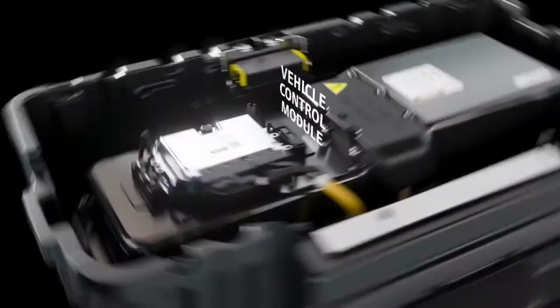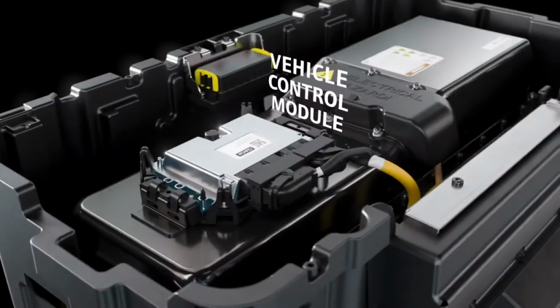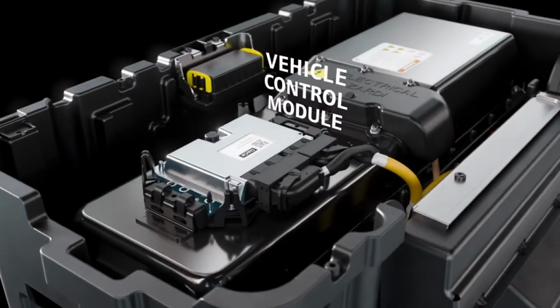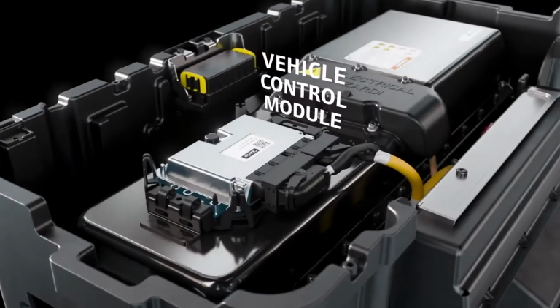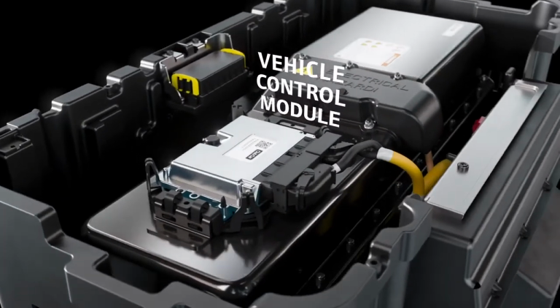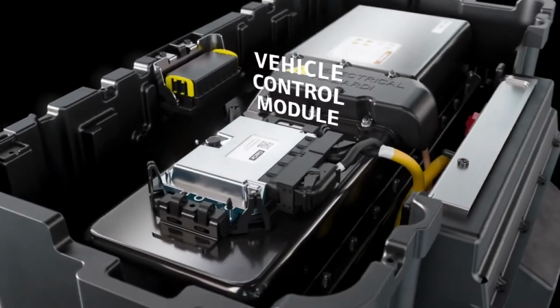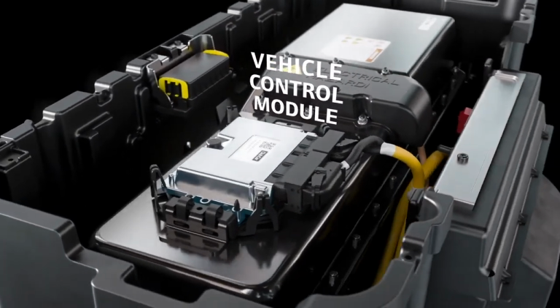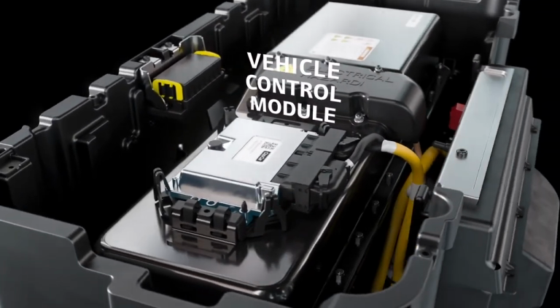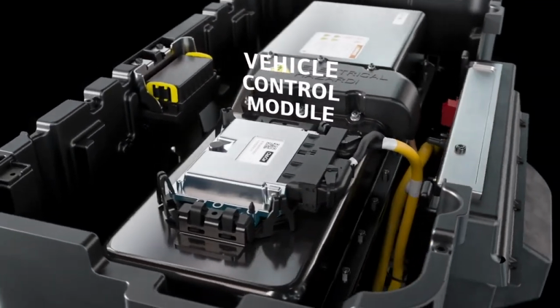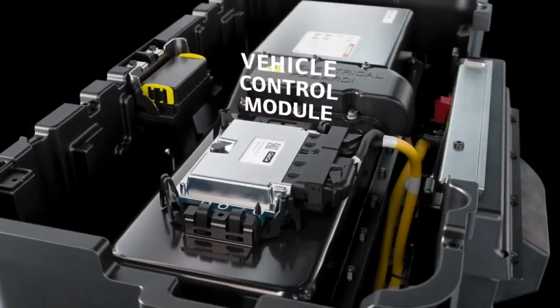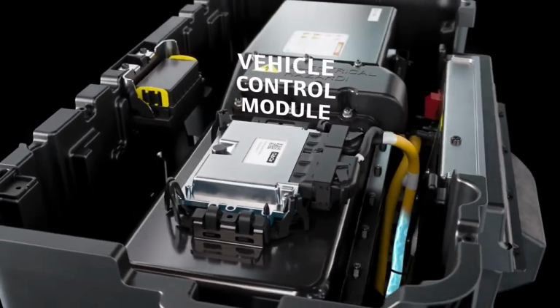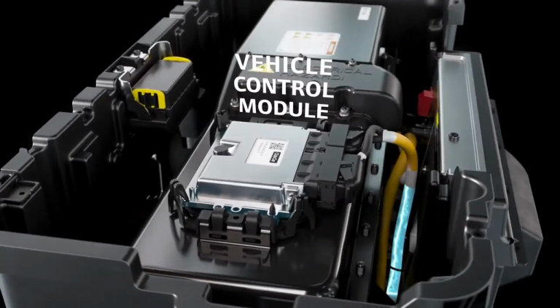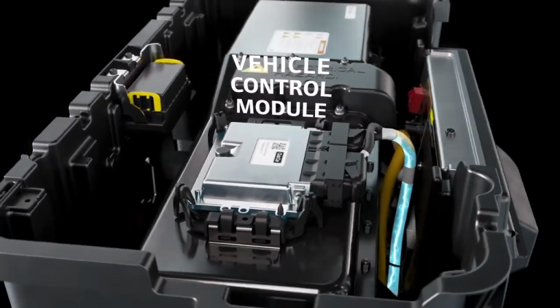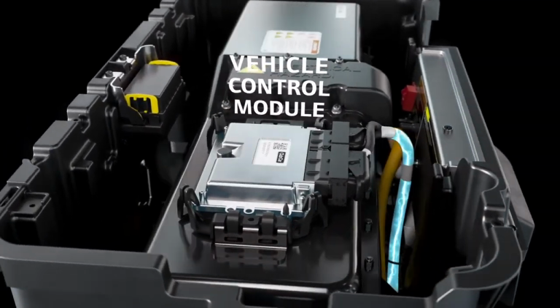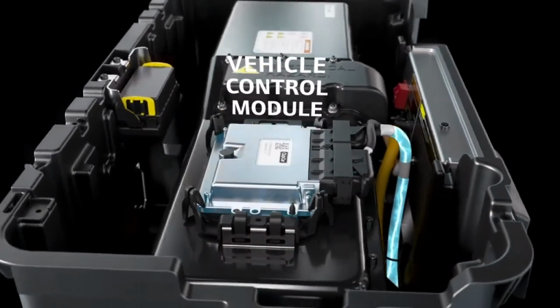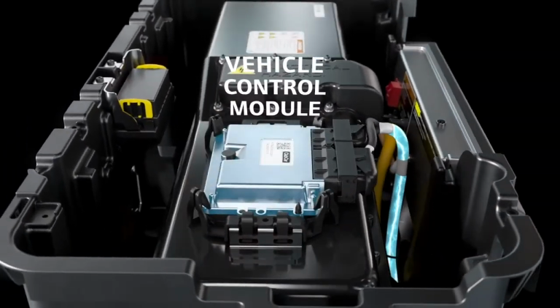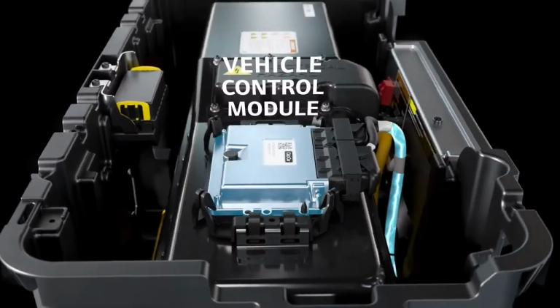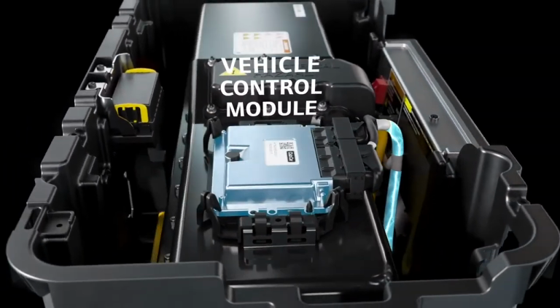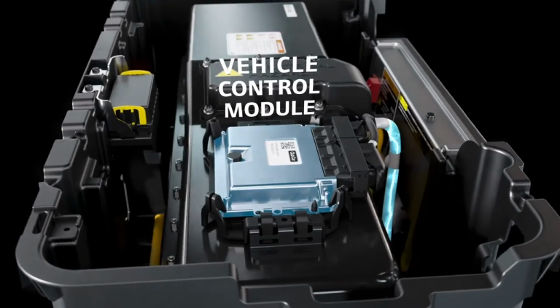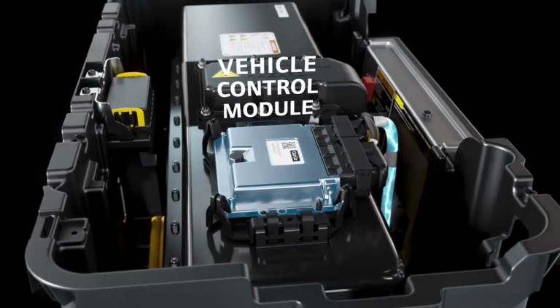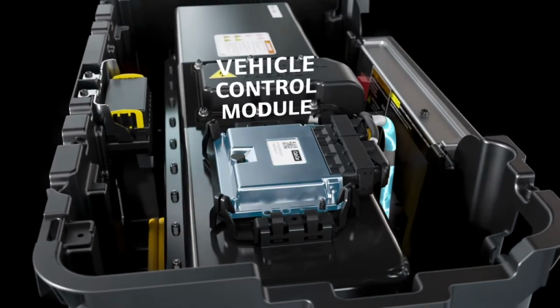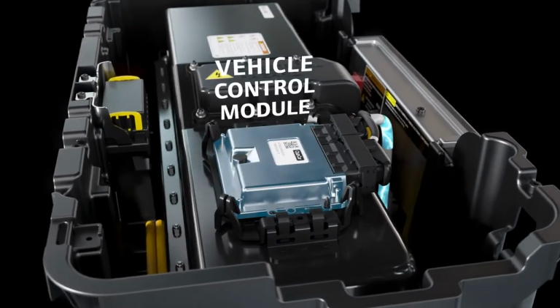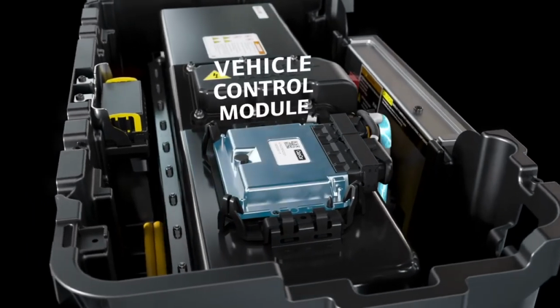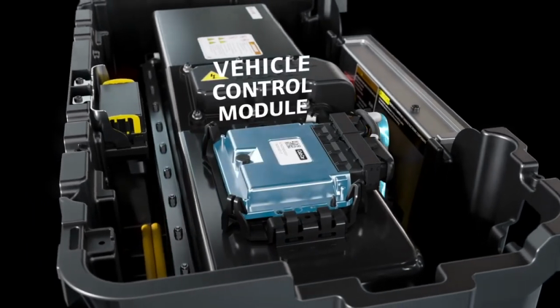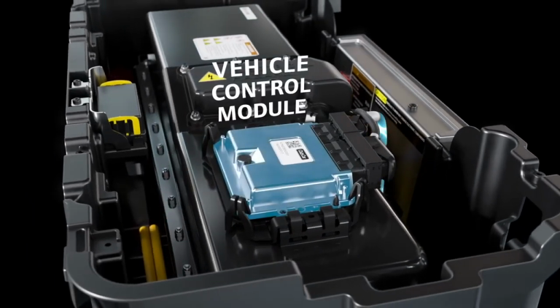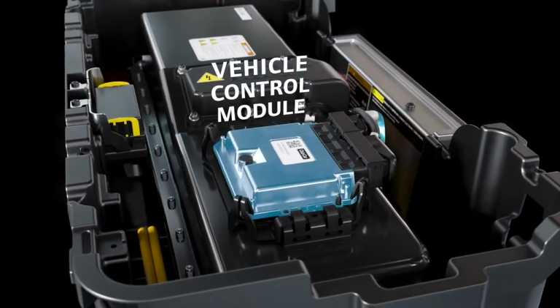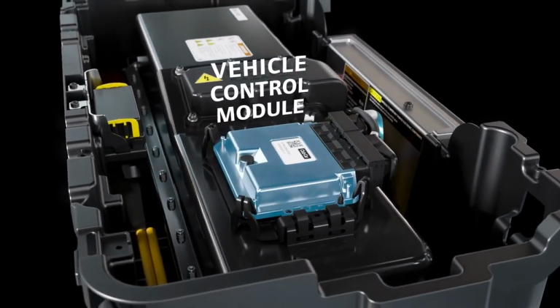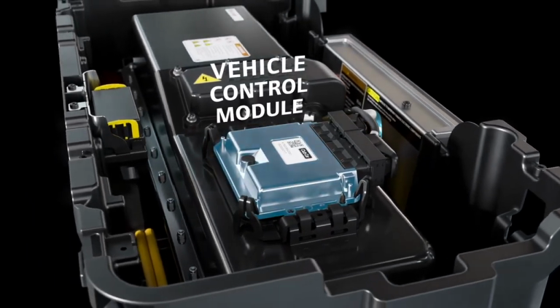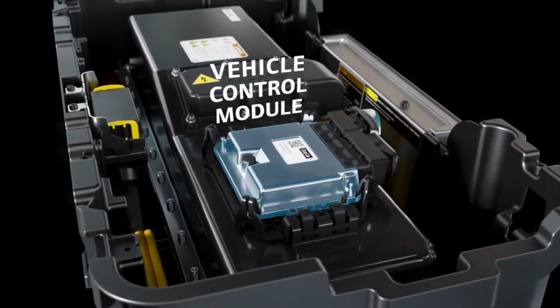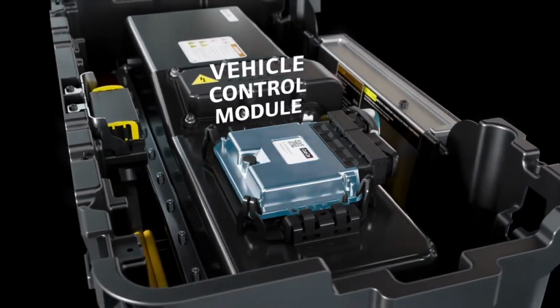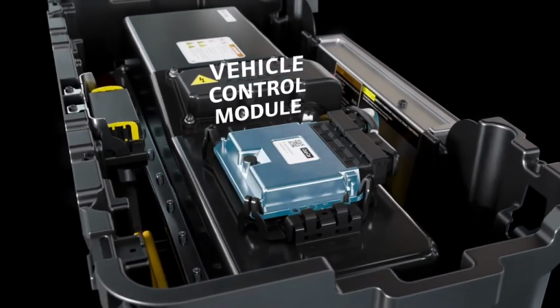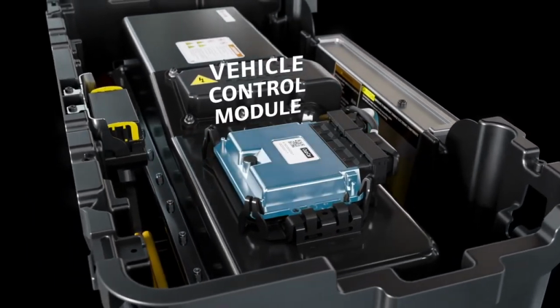With its Vehicle Control Module, you can schedule staggered charges during non-peak hours, reducing draw on the energy grid to save money.